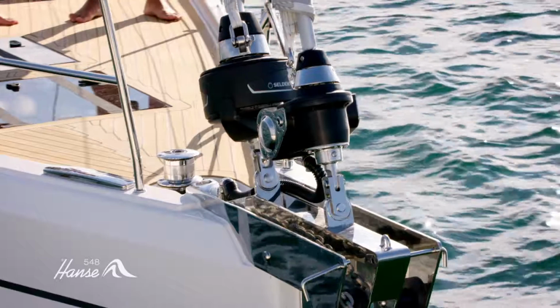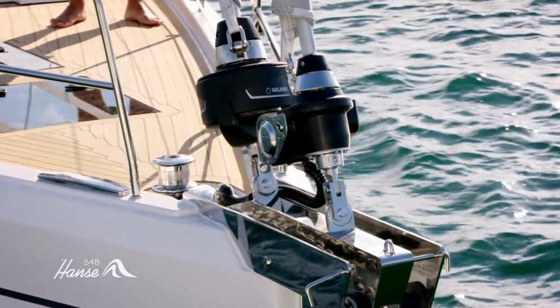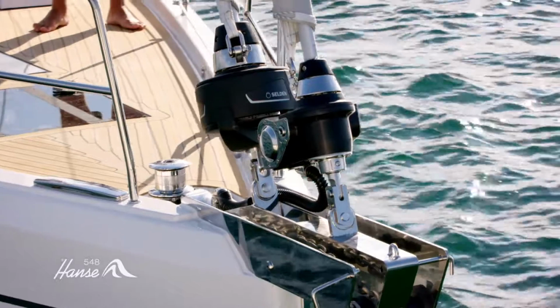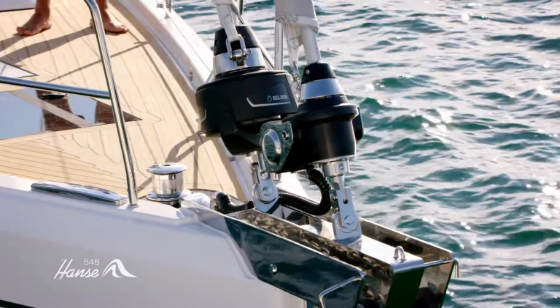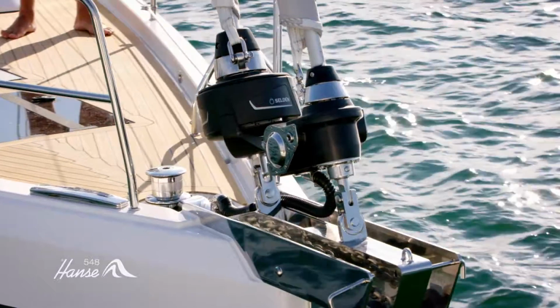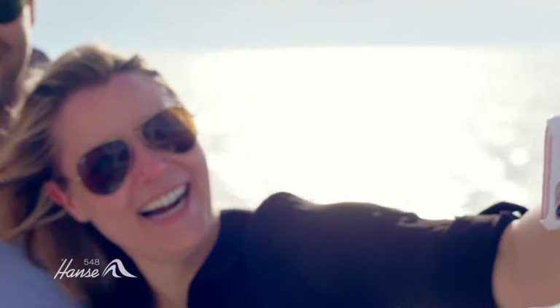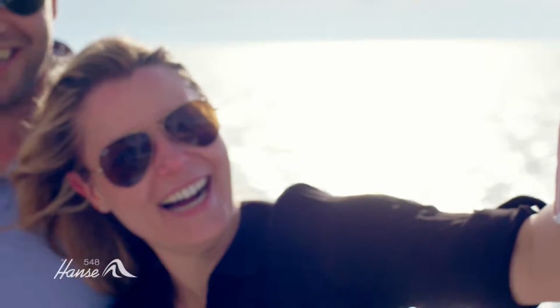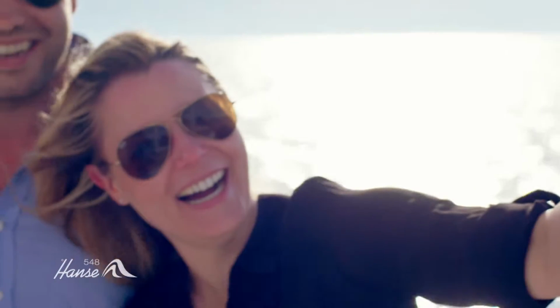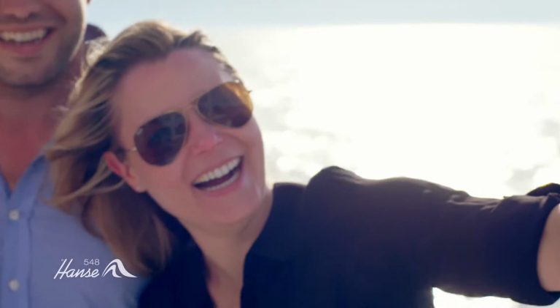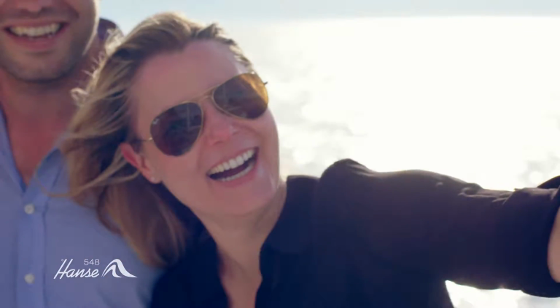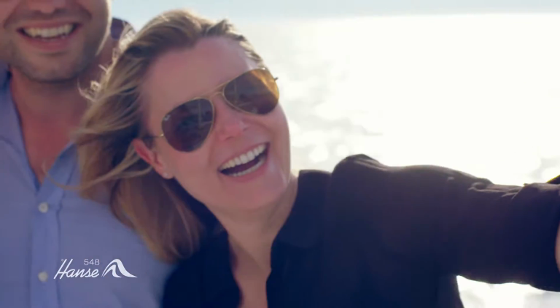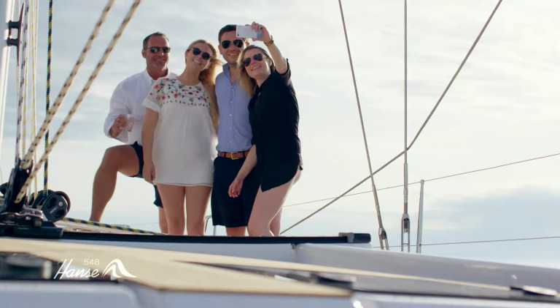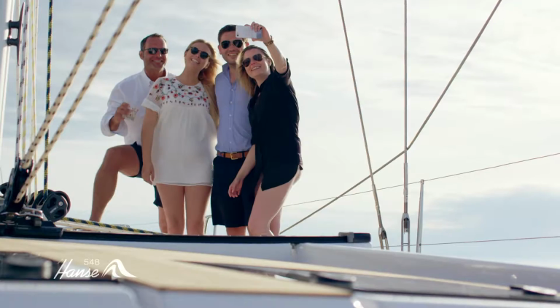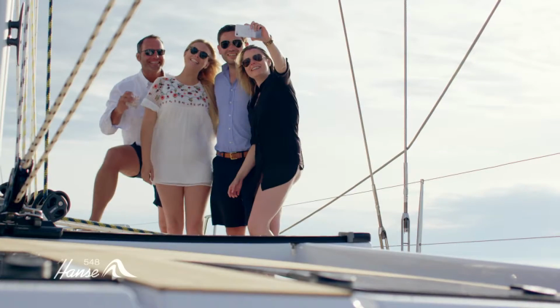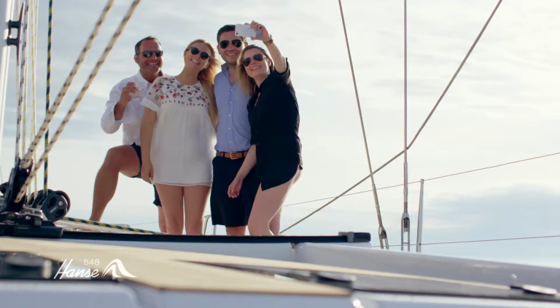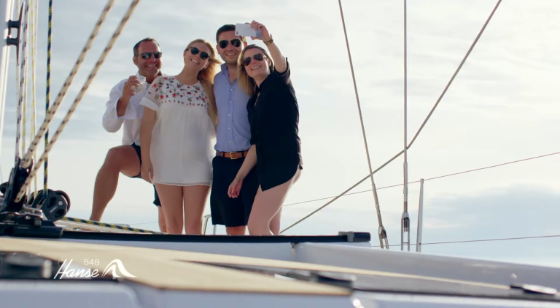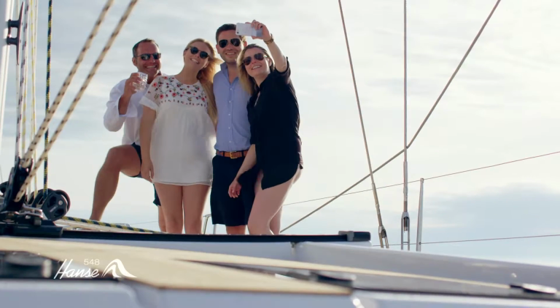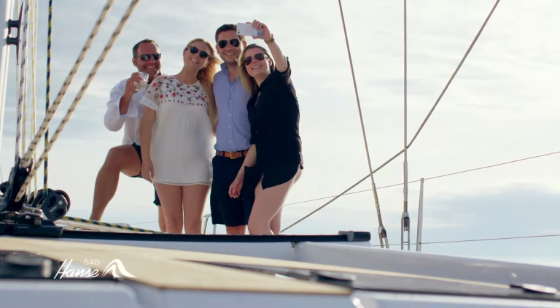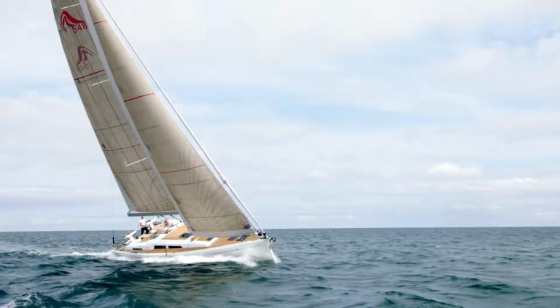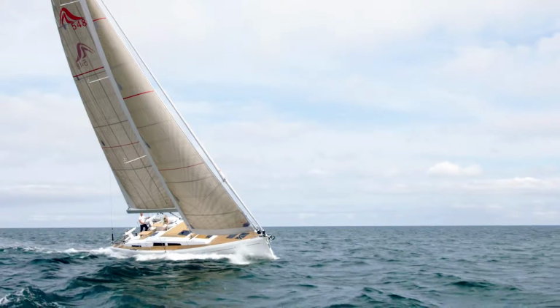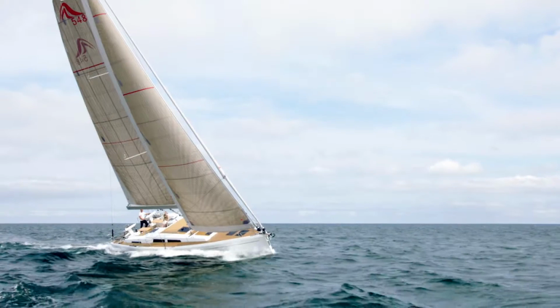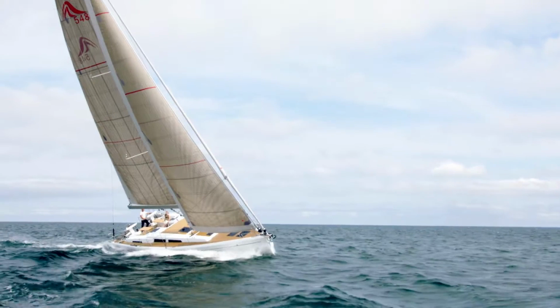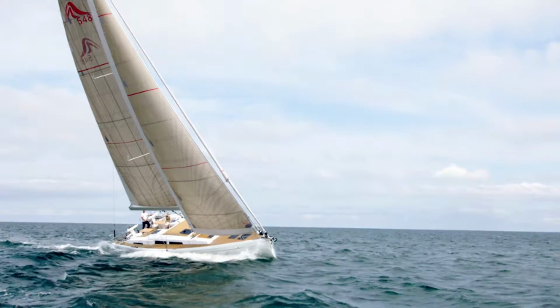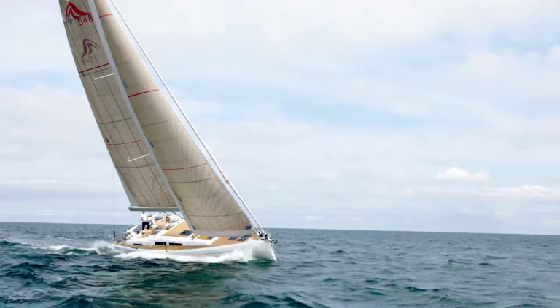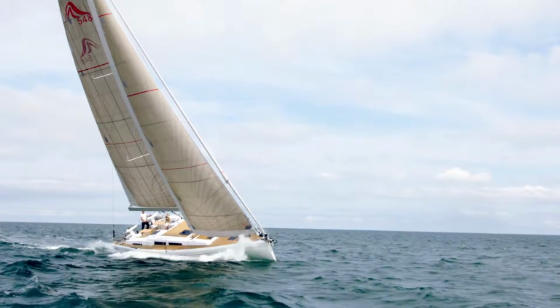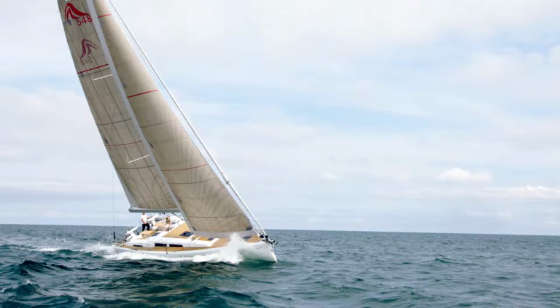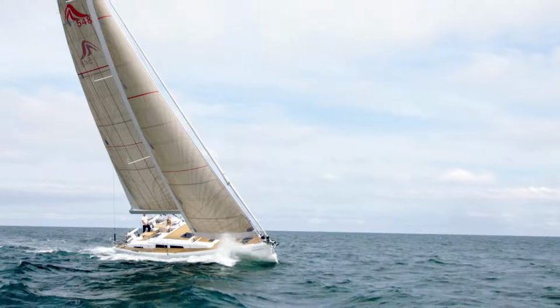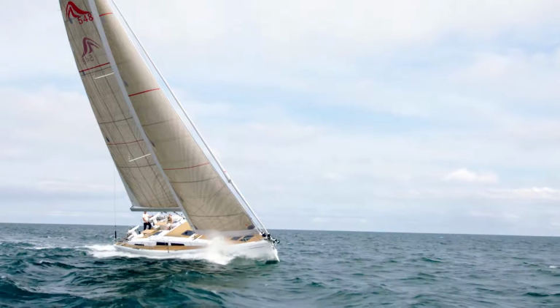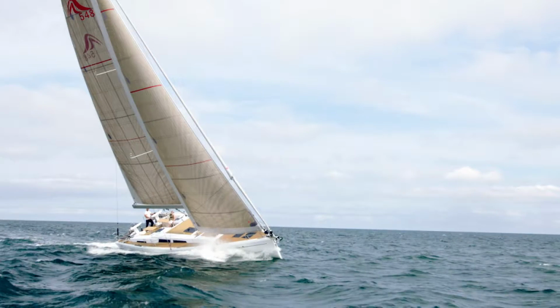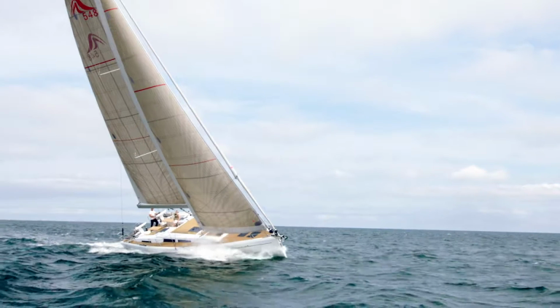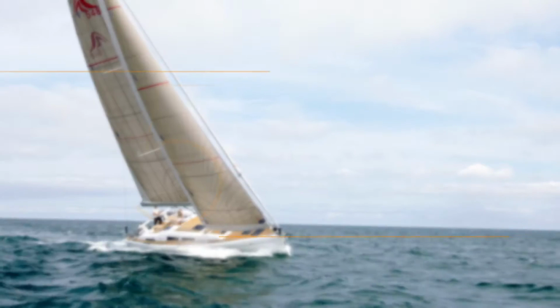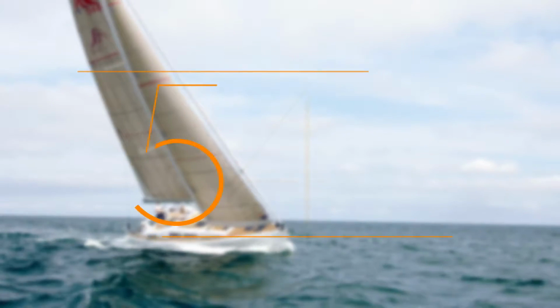The yacht of a superlative class — the Hansa 548.